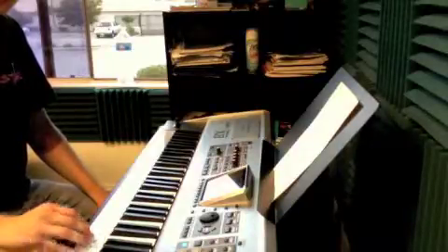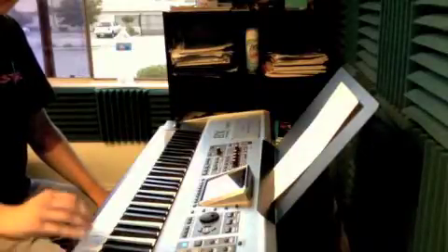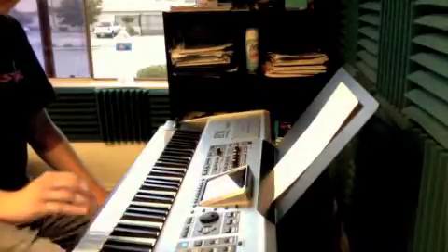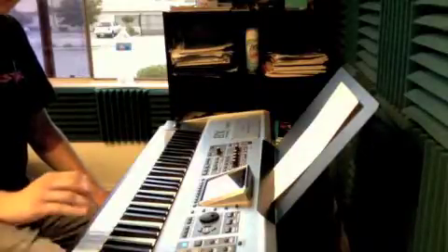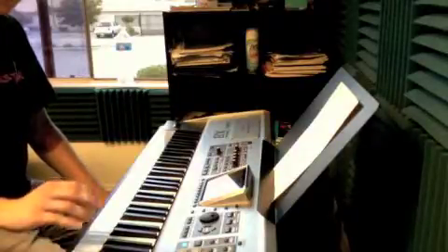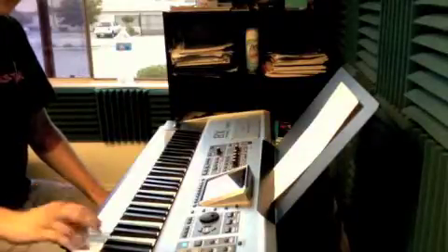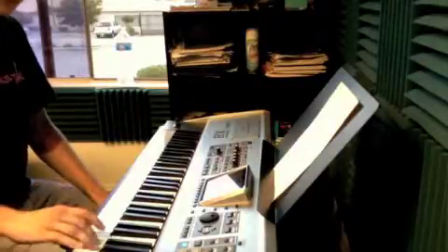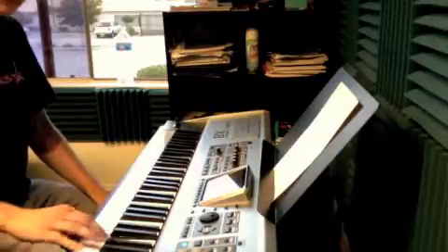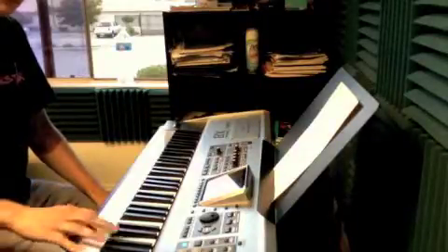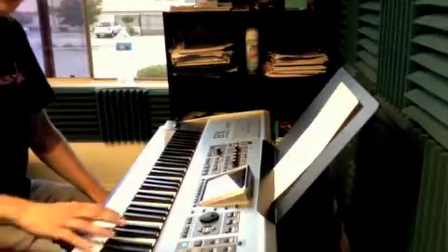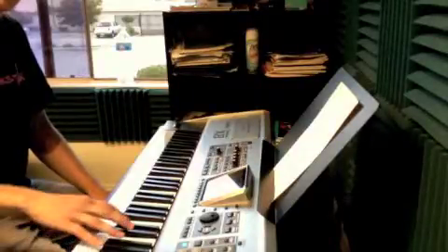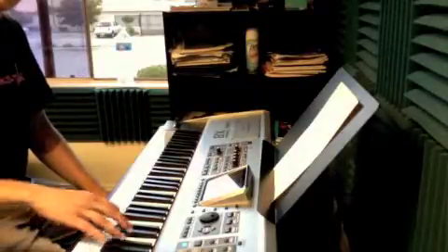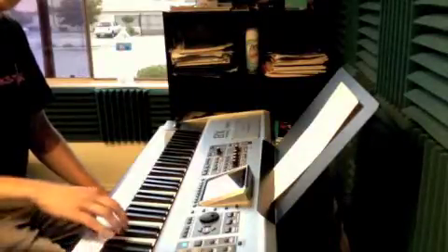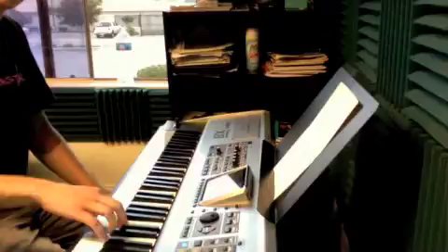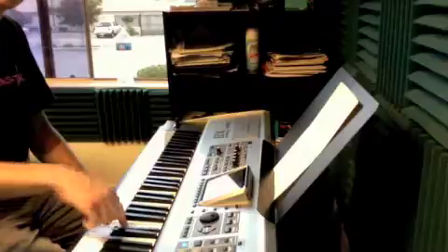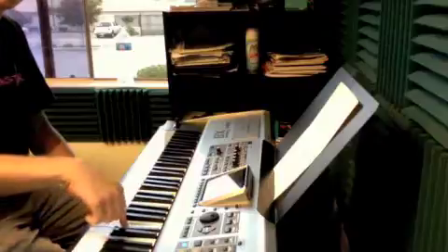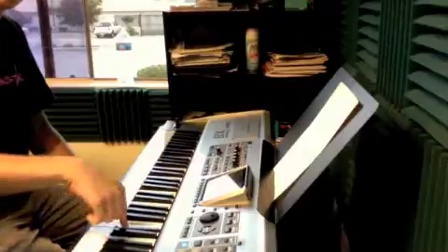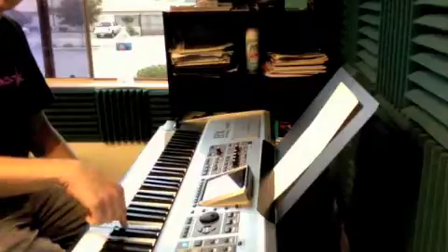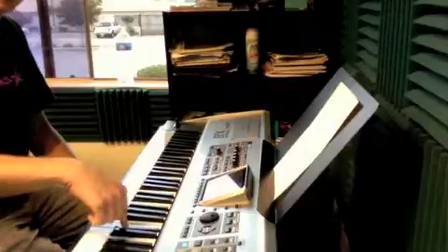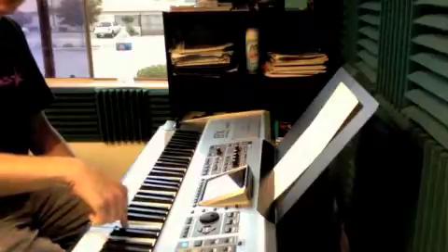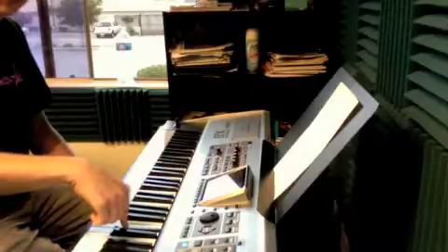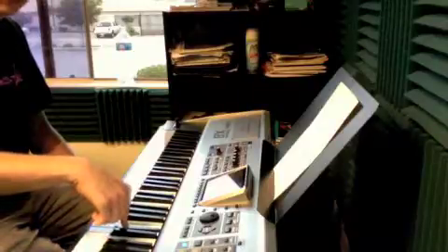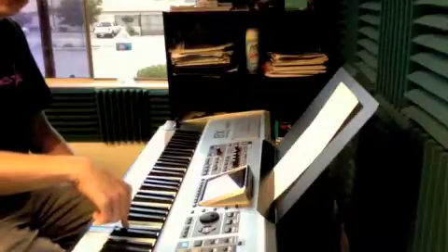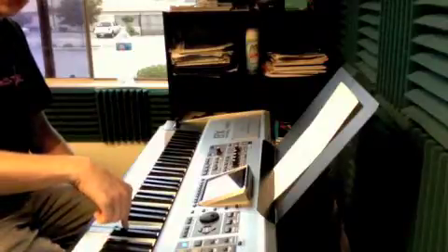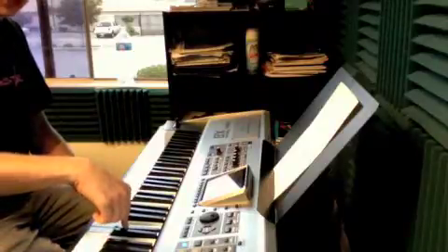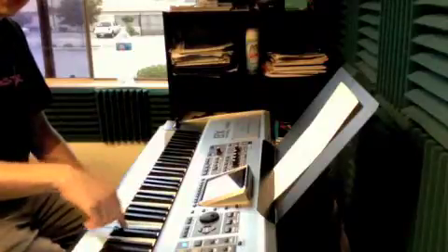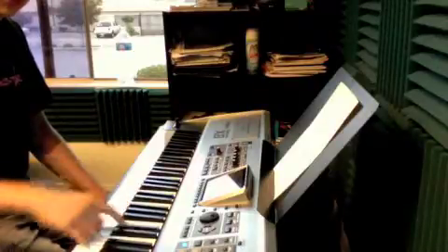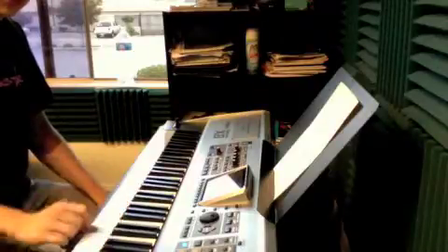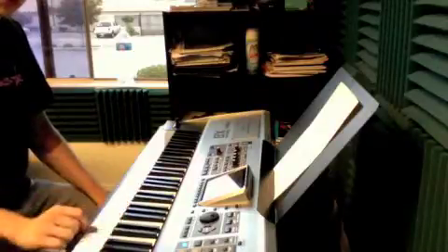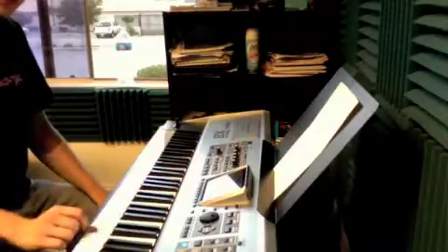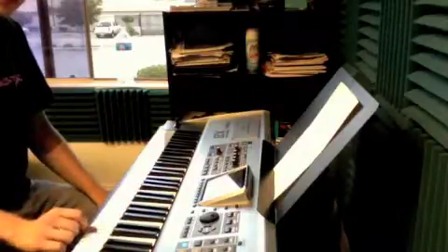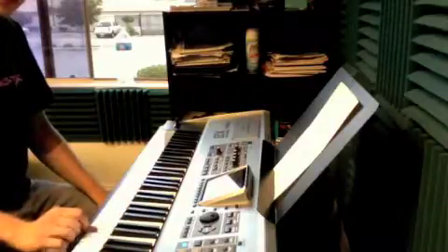Then four, three, two, one, two — second finger over on C sharp, back to D.